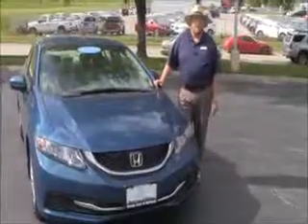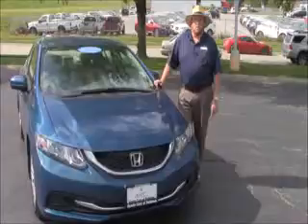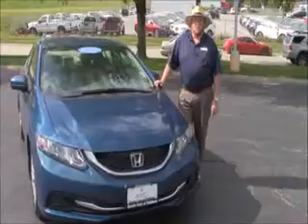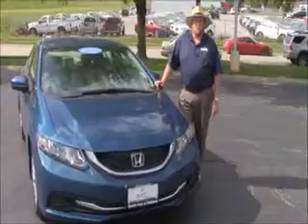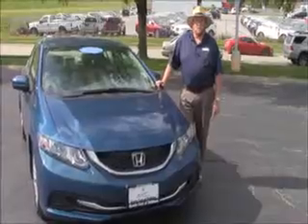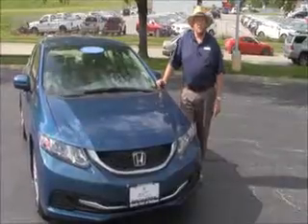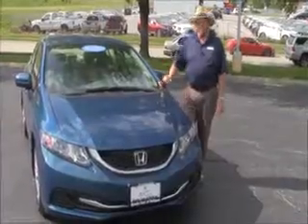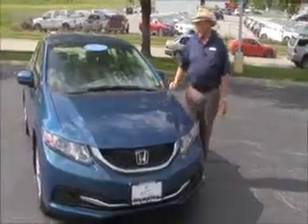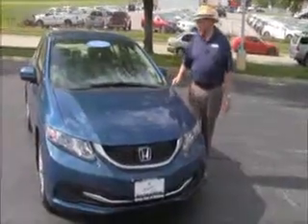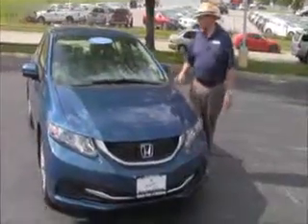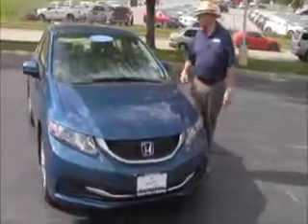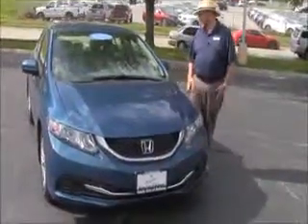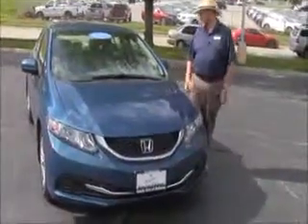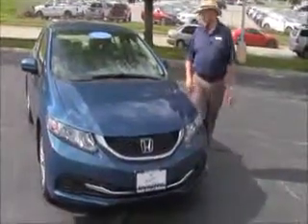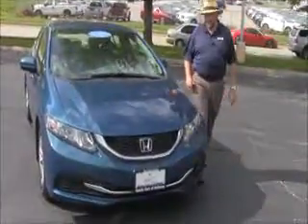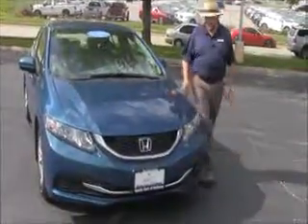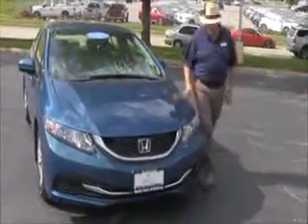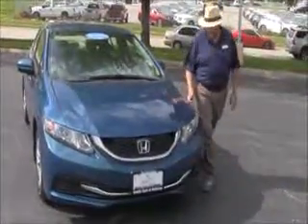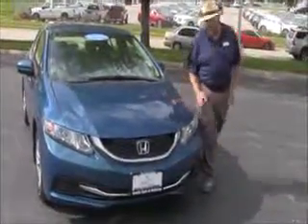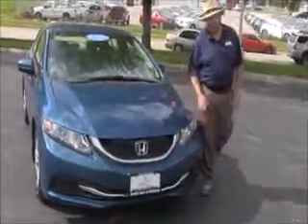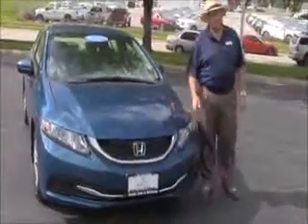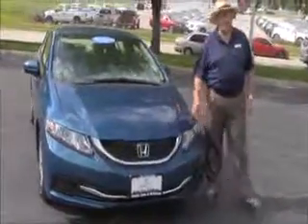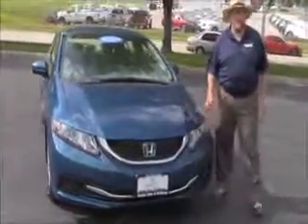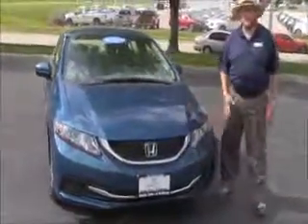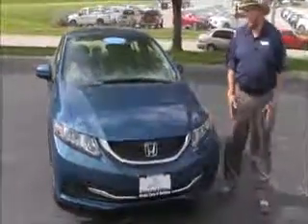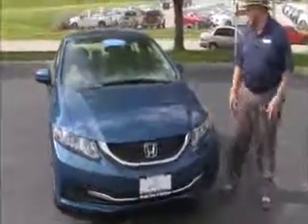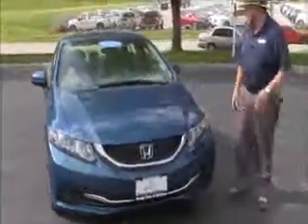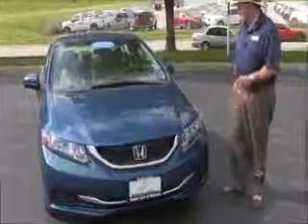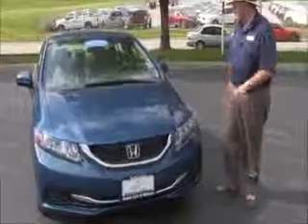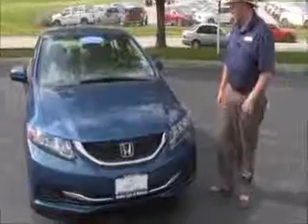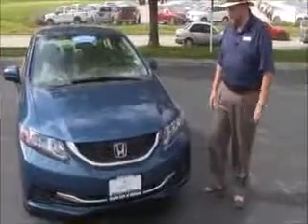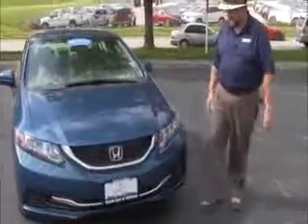Brian Kelly here for the Honda Giant, here to show you this 2013 Honda Civic LX. Just came in off trip, it's got 22,000 miles.